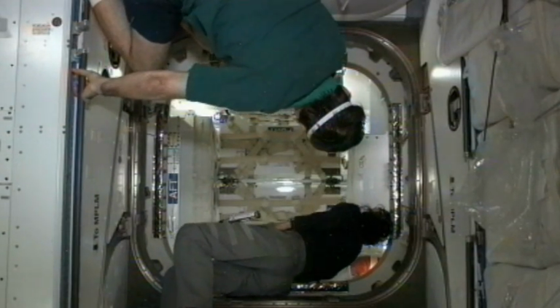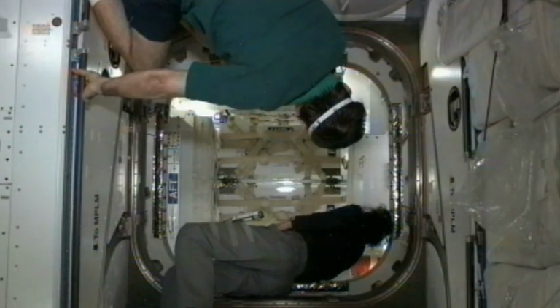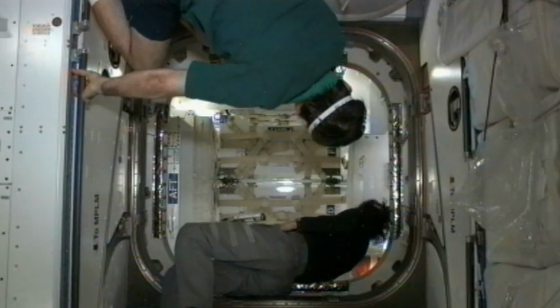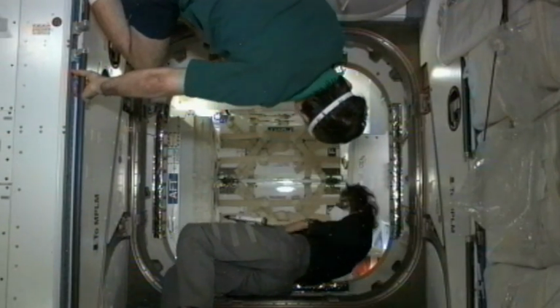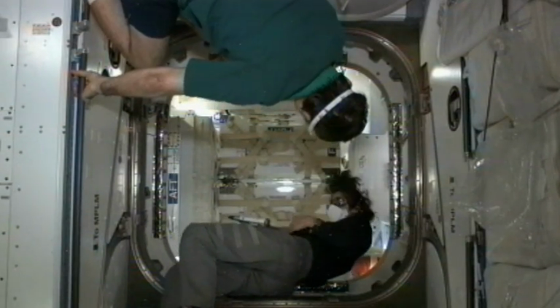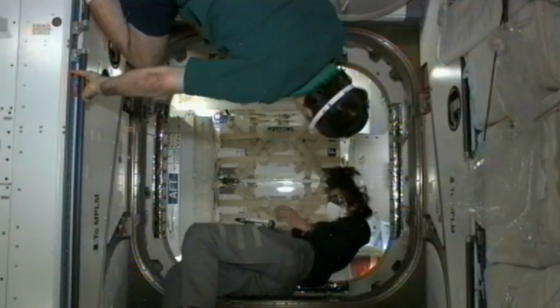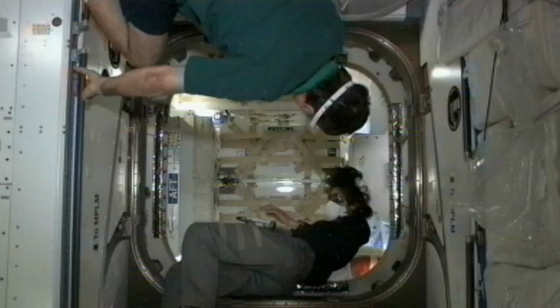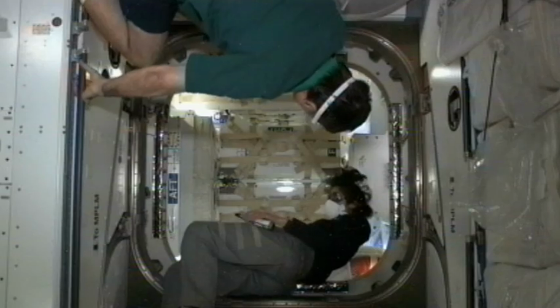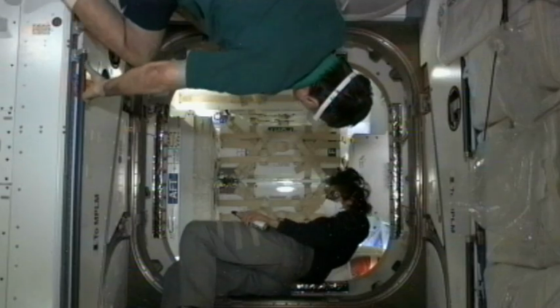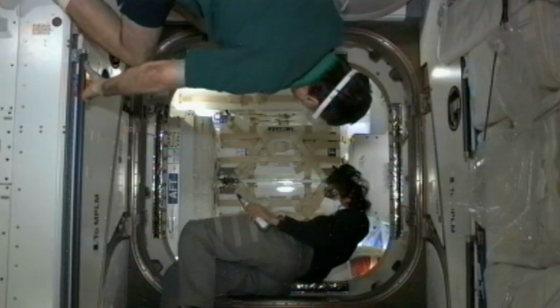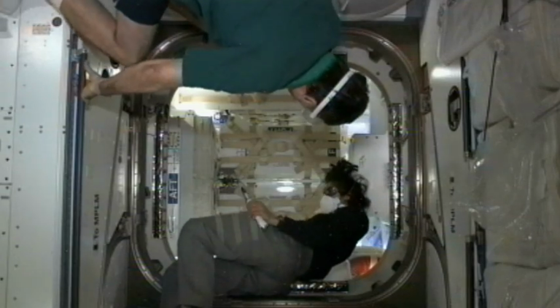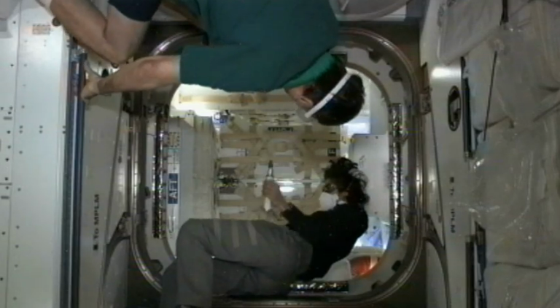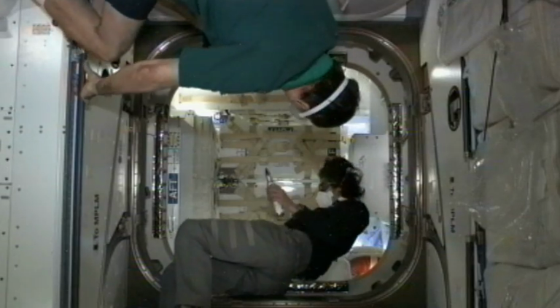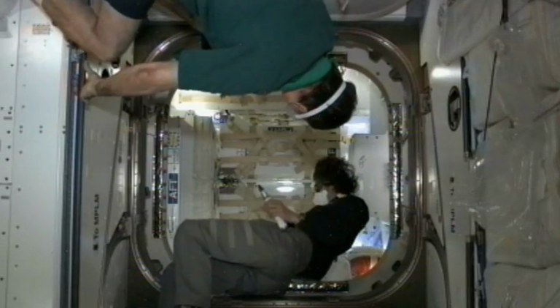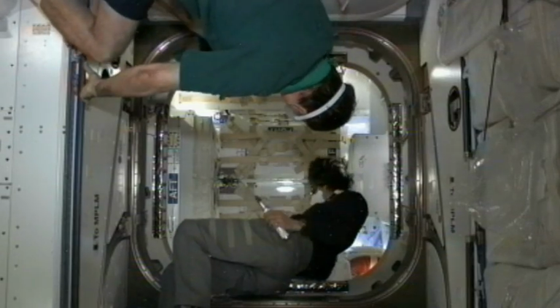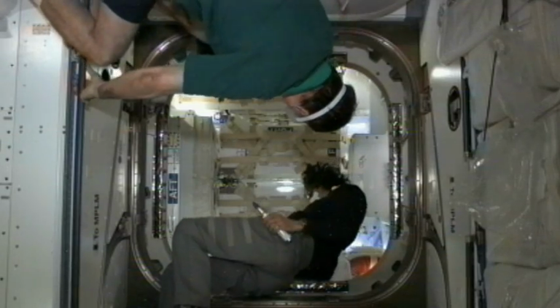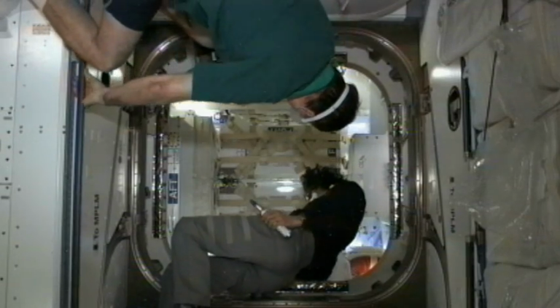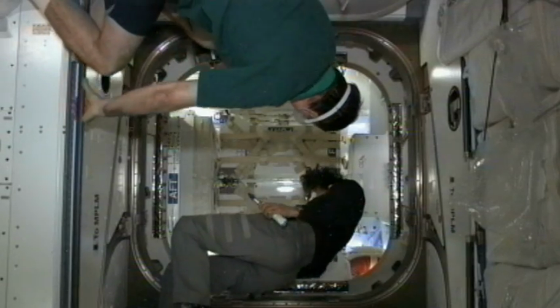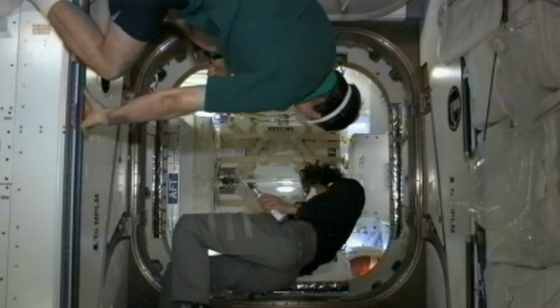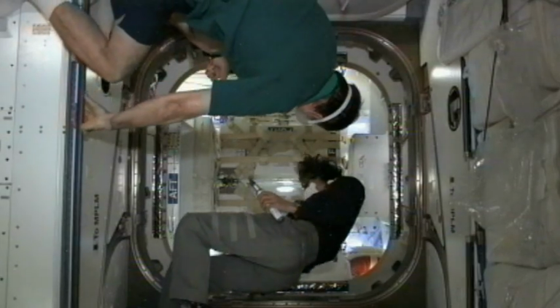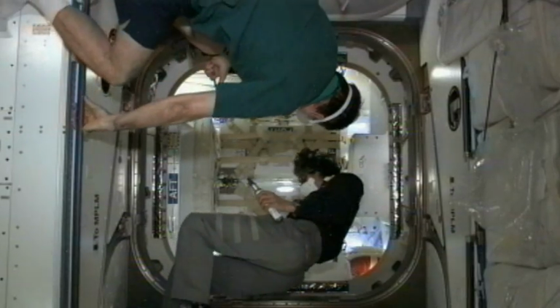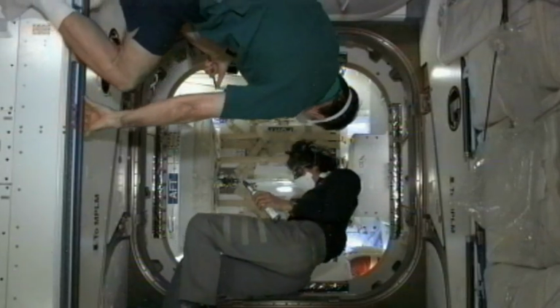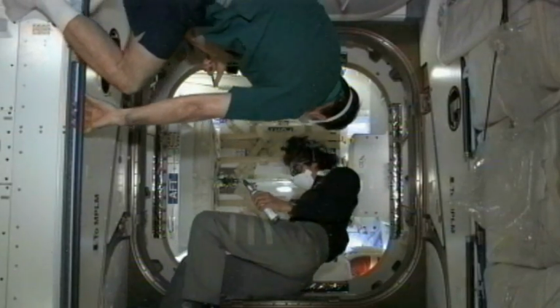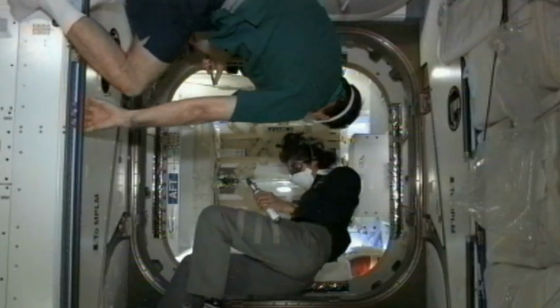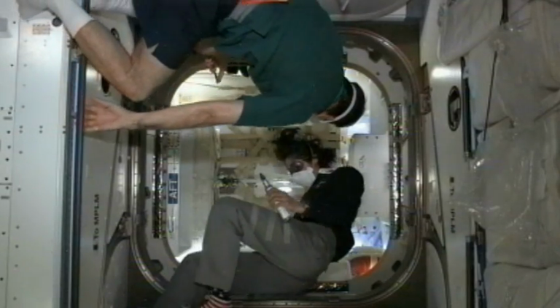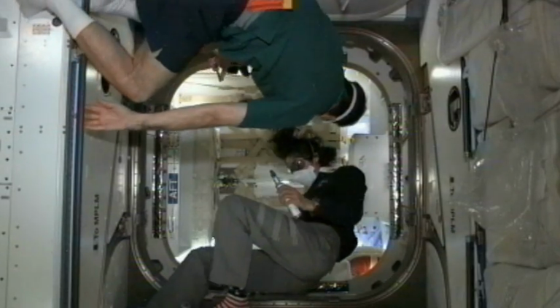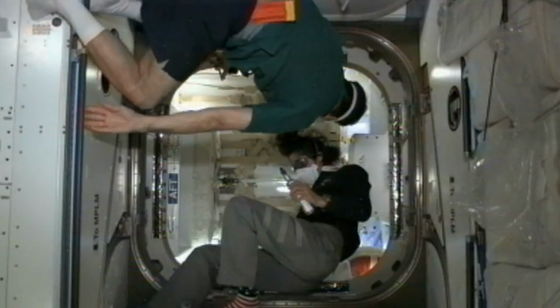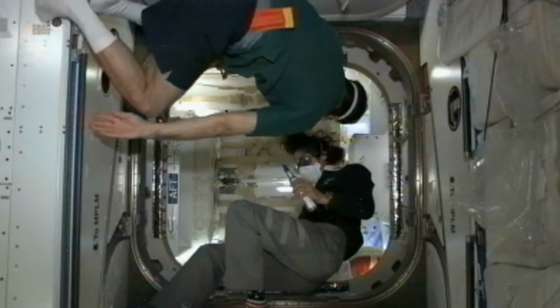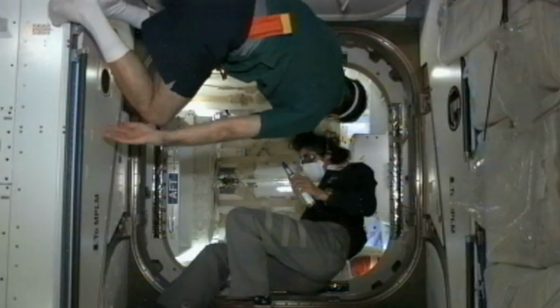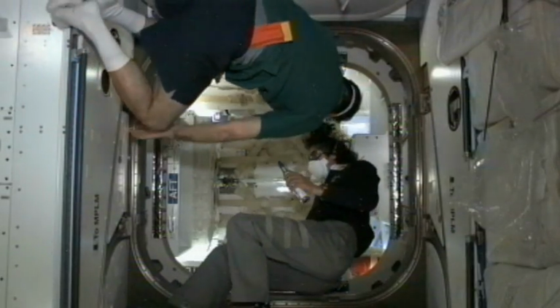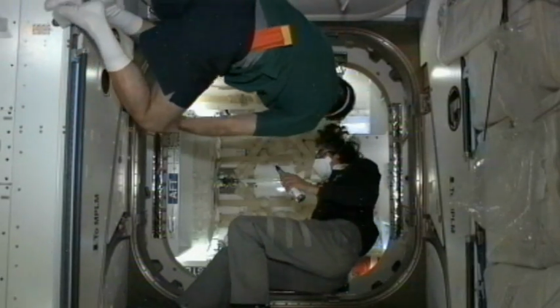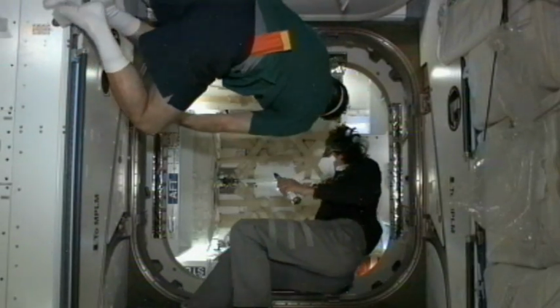Station on two: Dragon hatches open and MFFs are closed.